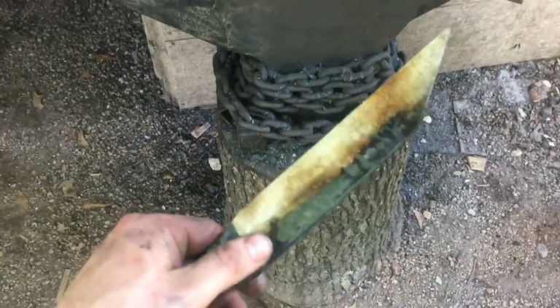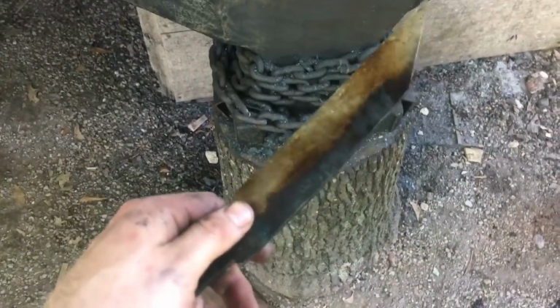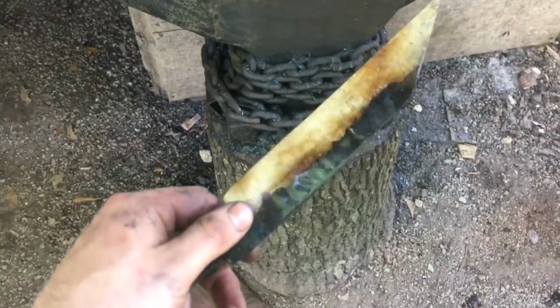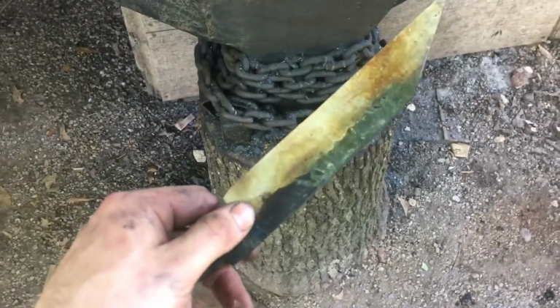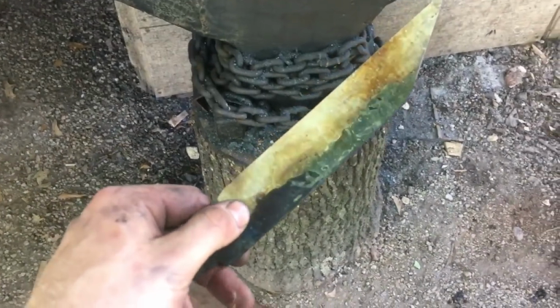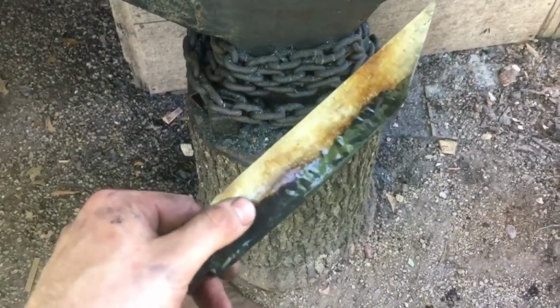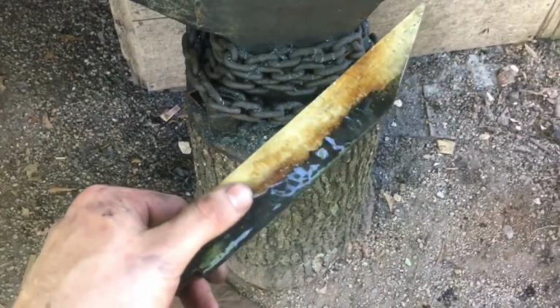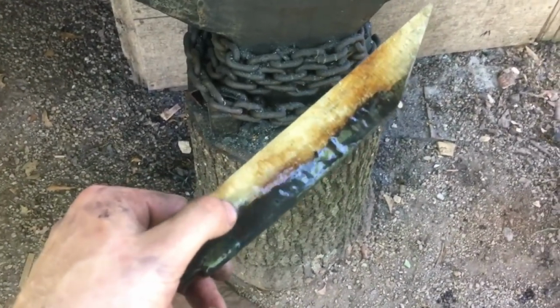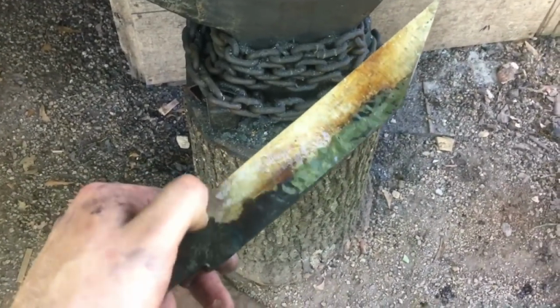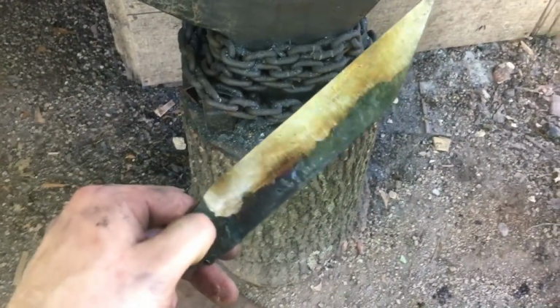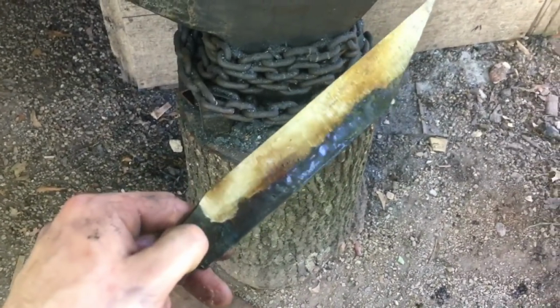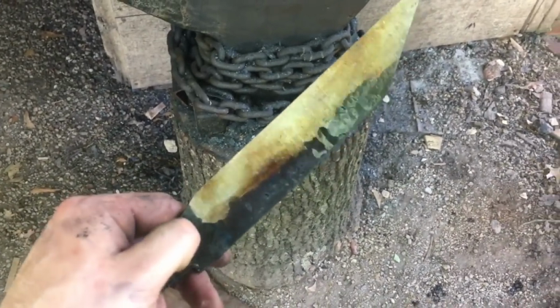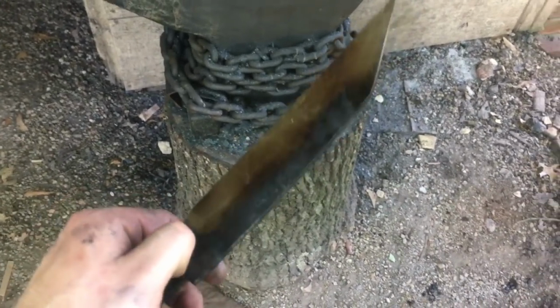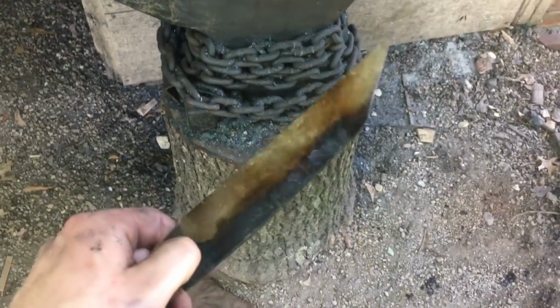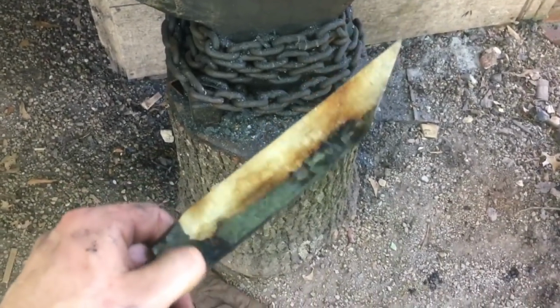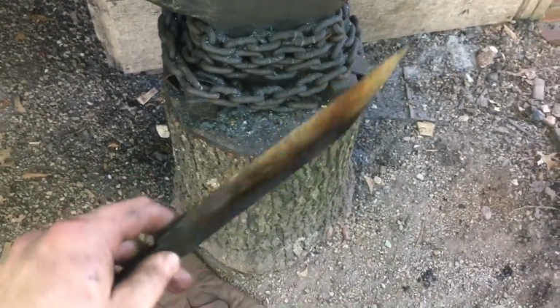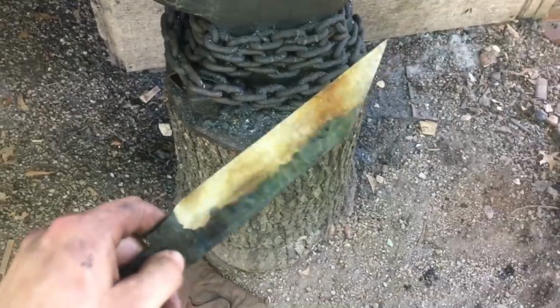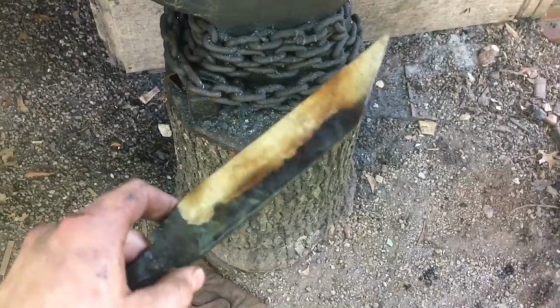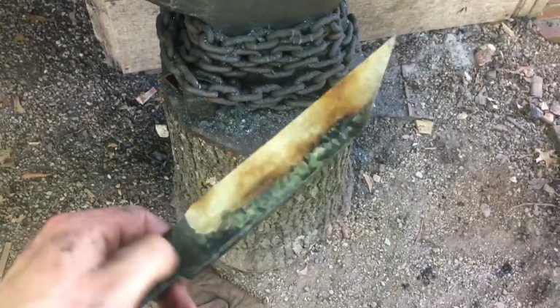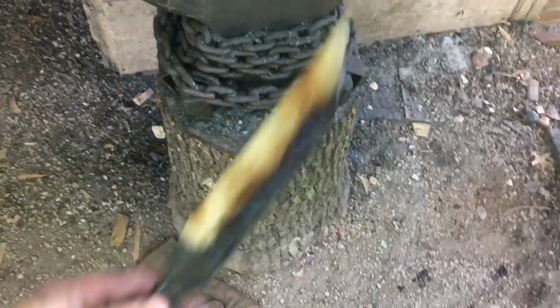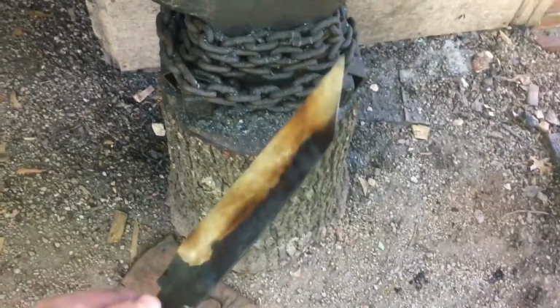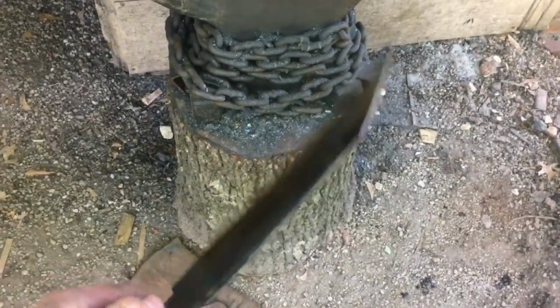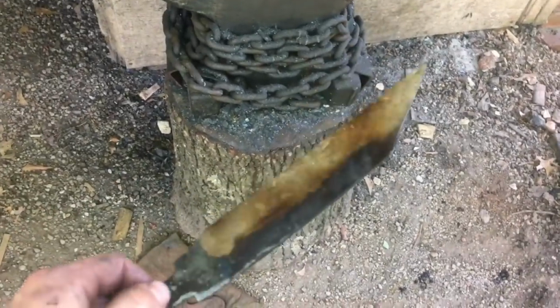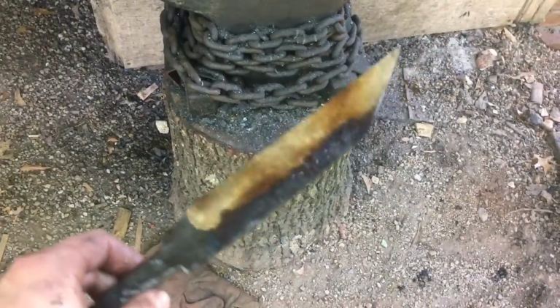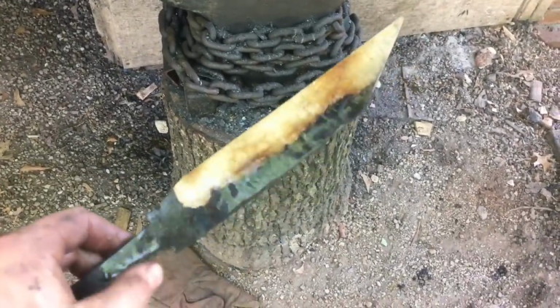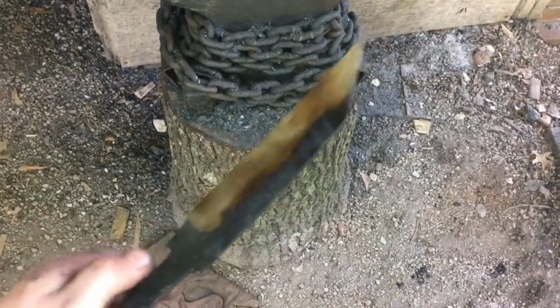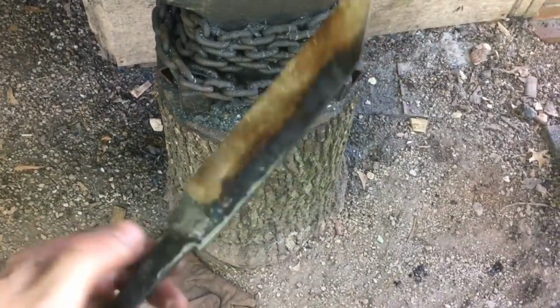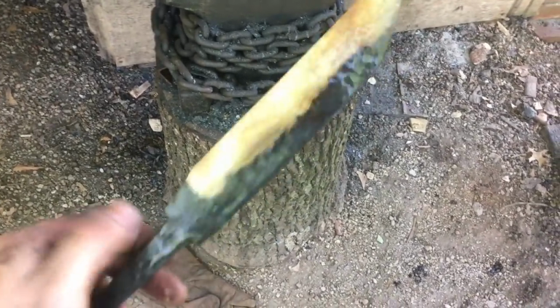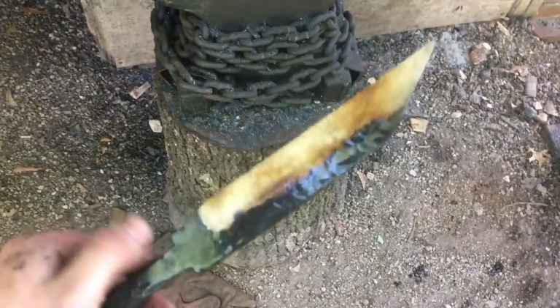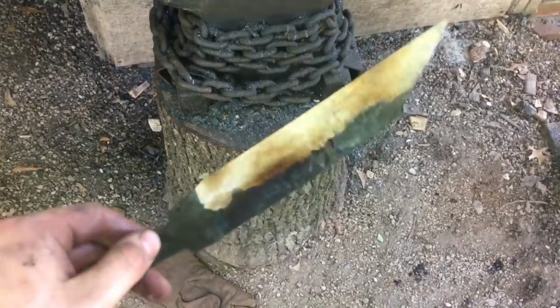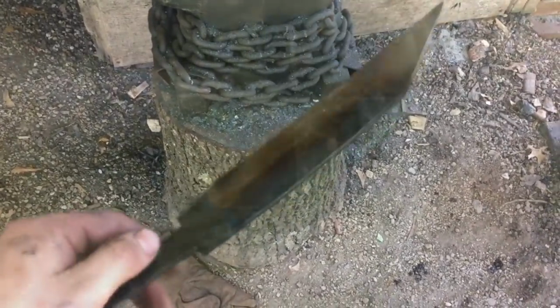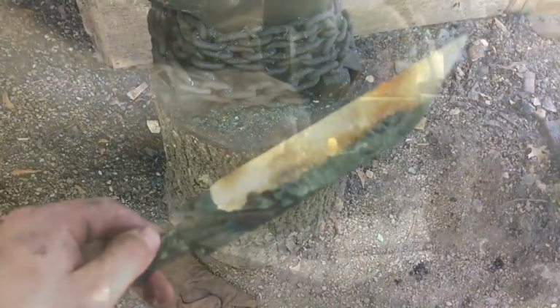There you go — we've got blue on the spine, brown in the middle, straw on the edge. That's what I was going for. All that's left to do now is finish grinding this thing and get it assembled.